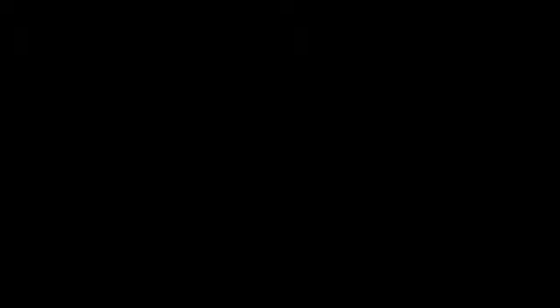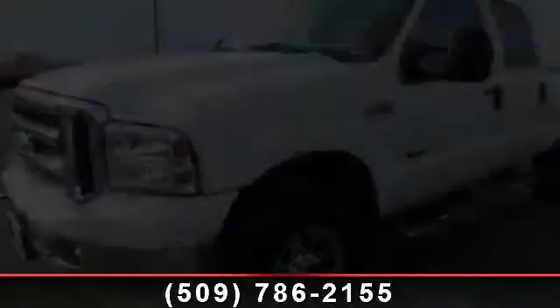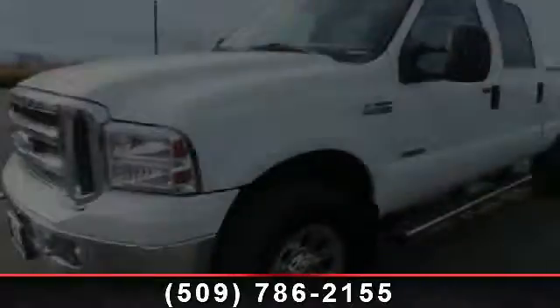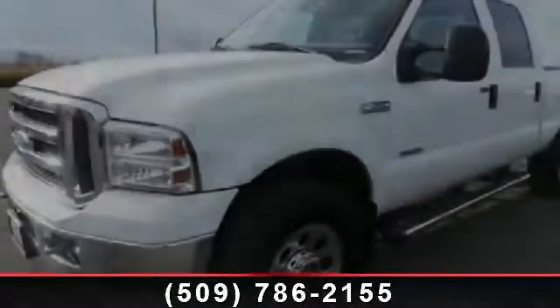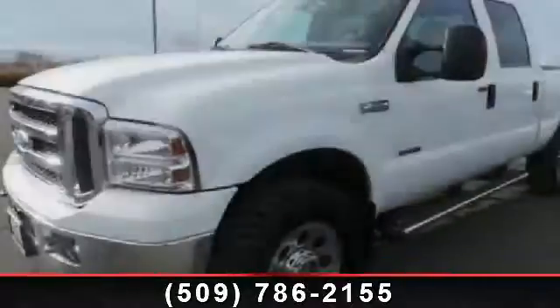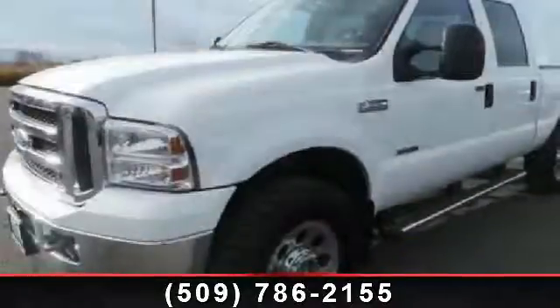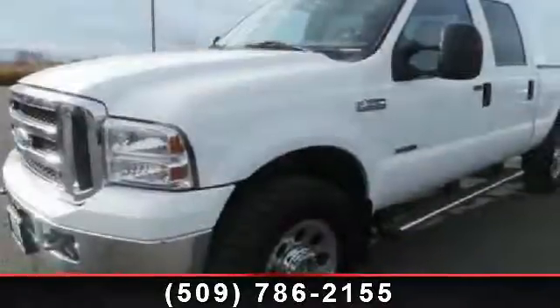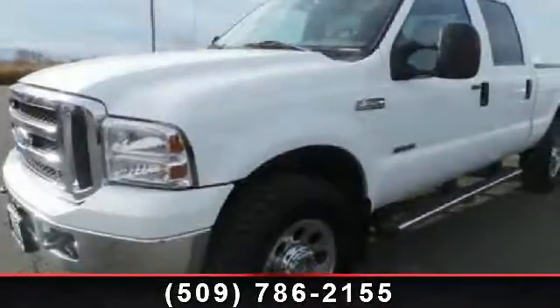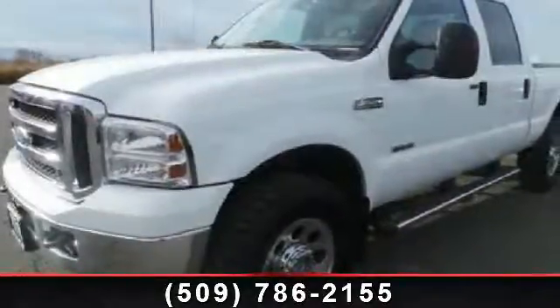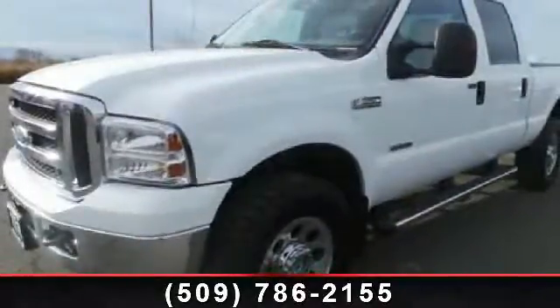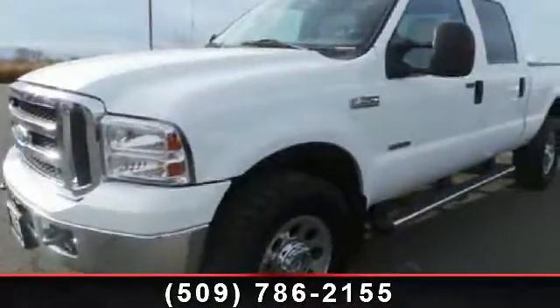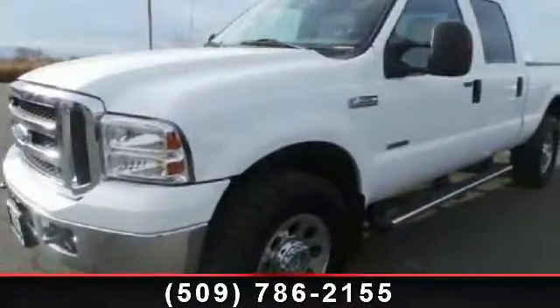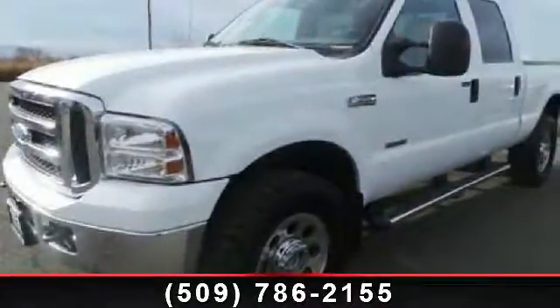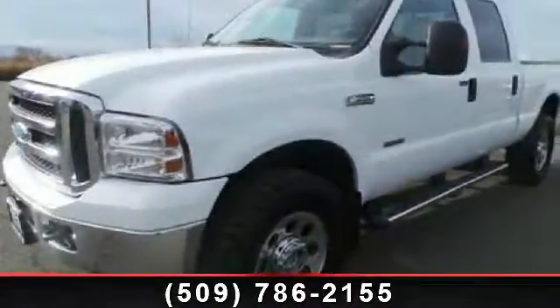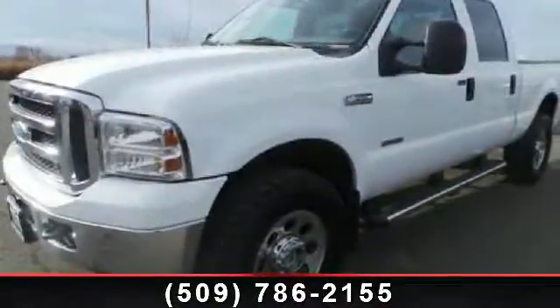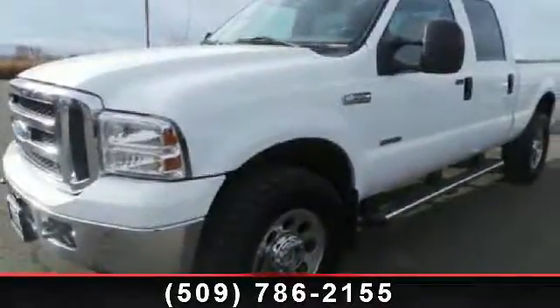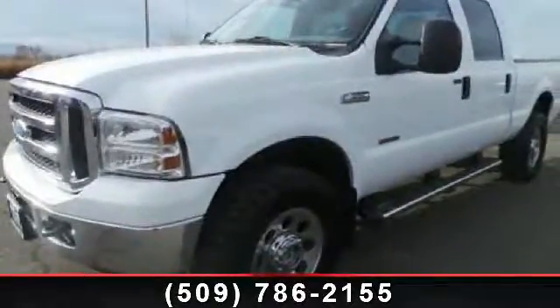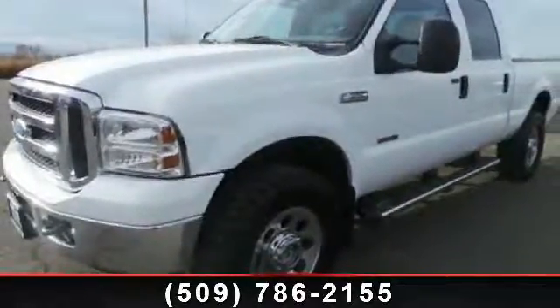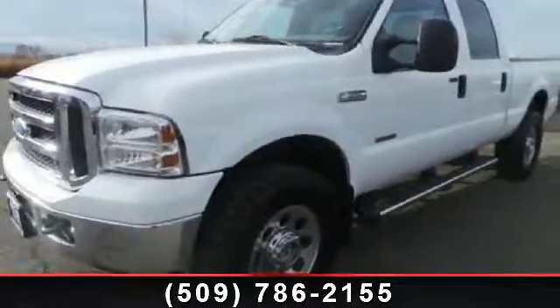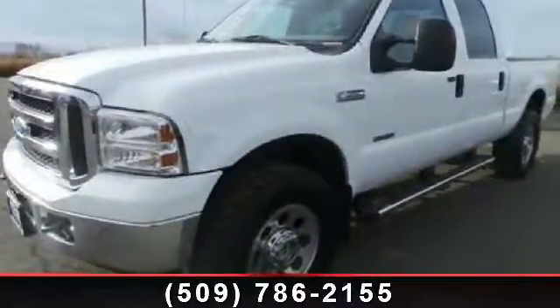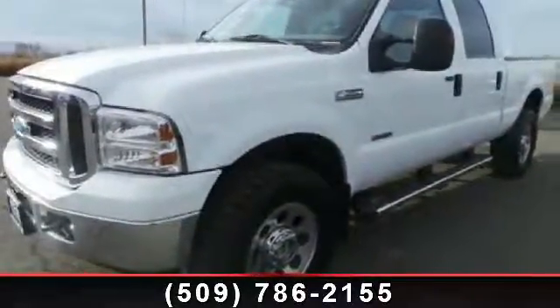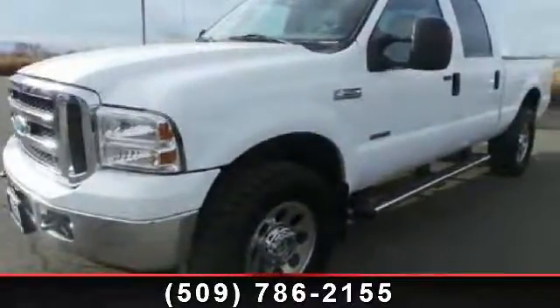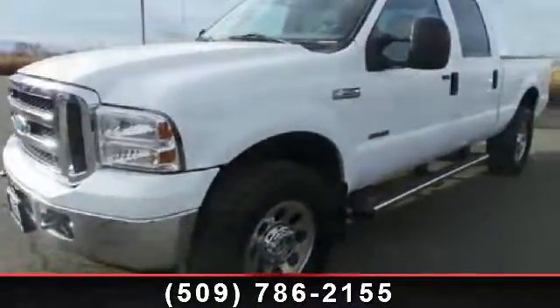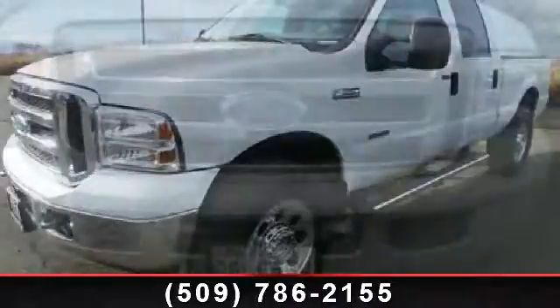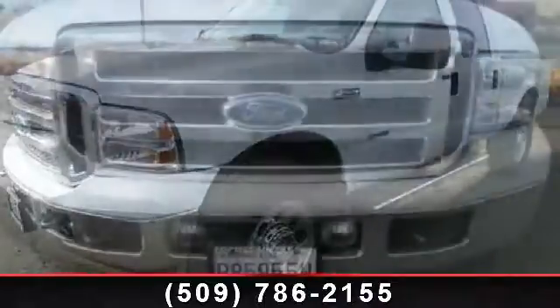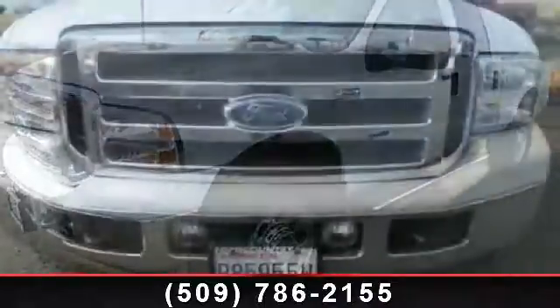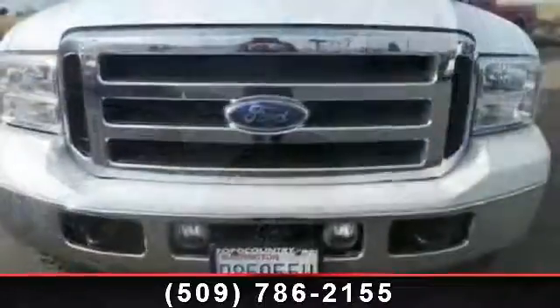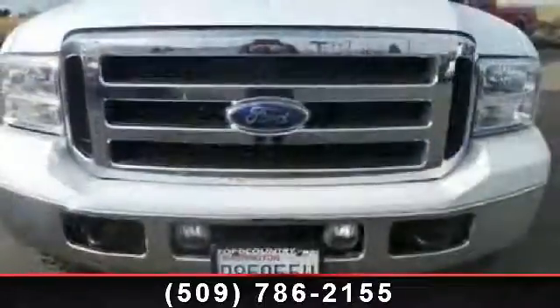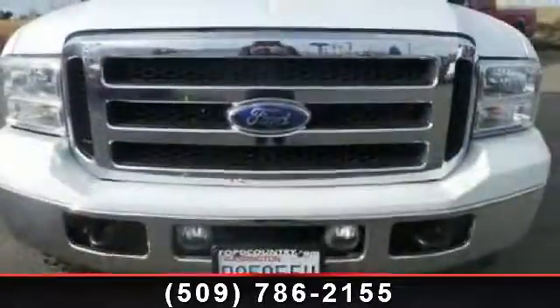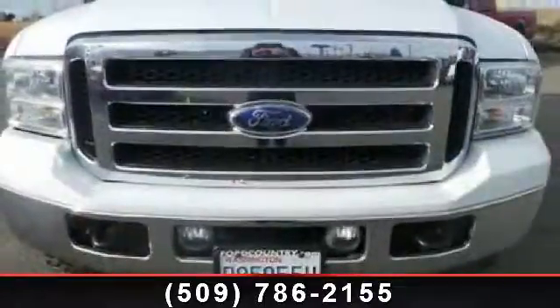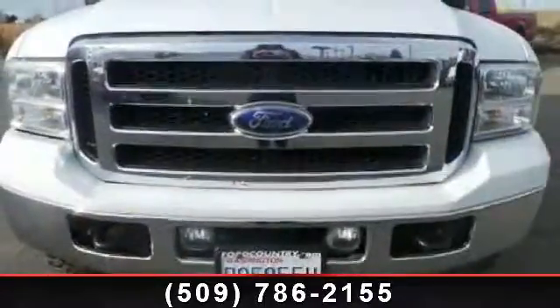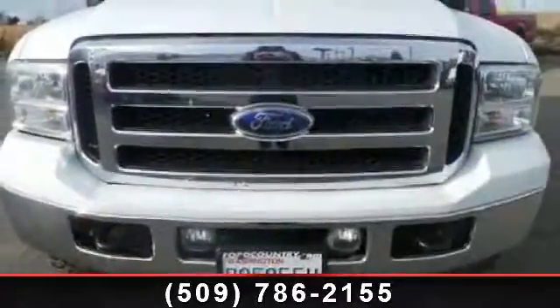Arrive in style with this 2006 Ford F-350 XLT. This may be the set of wheels you've been looking for.